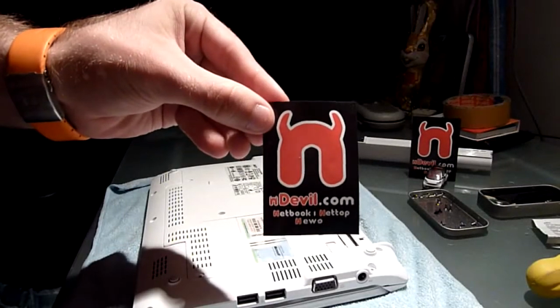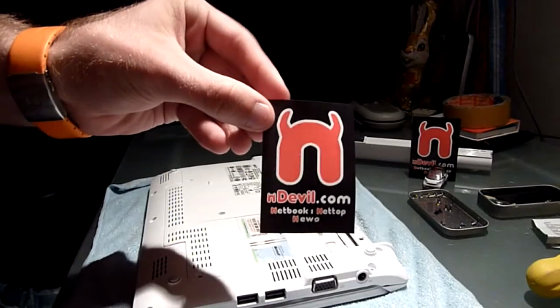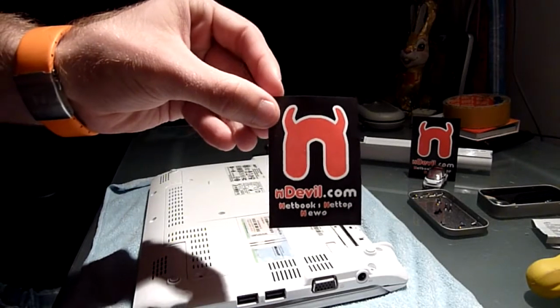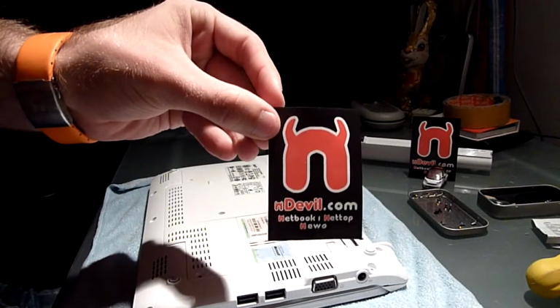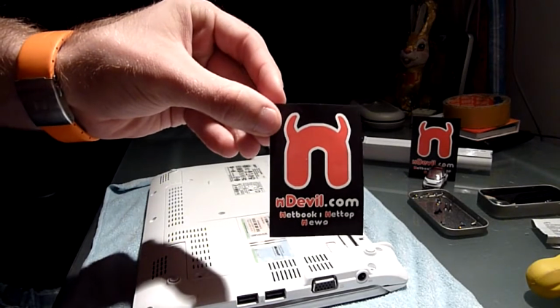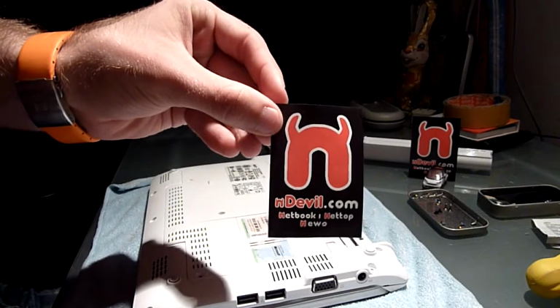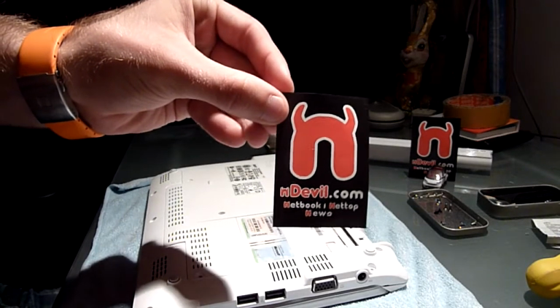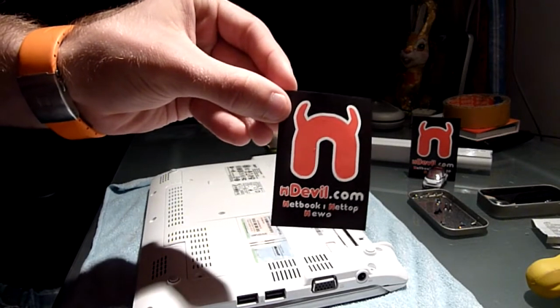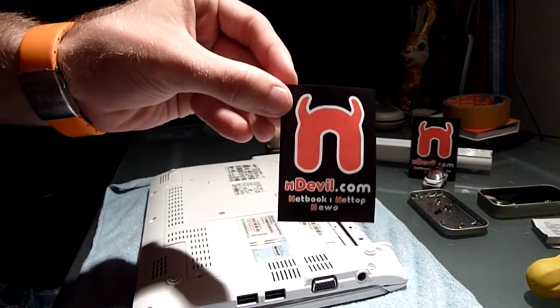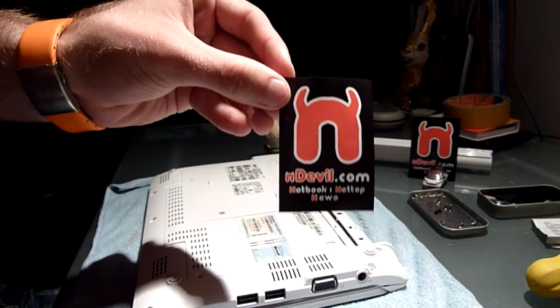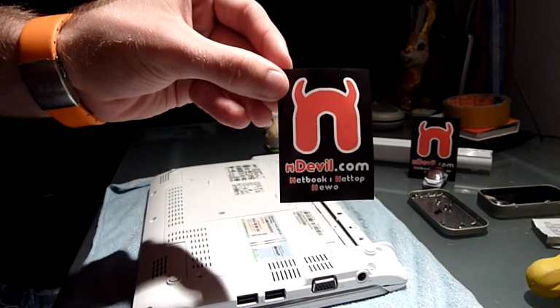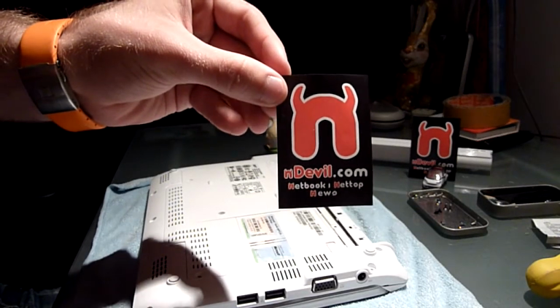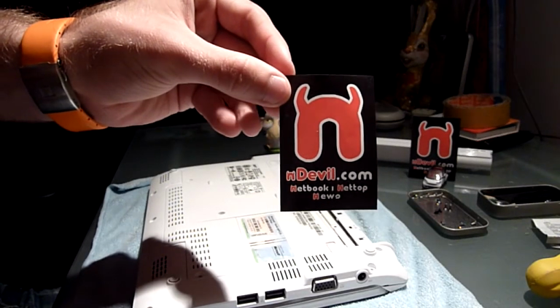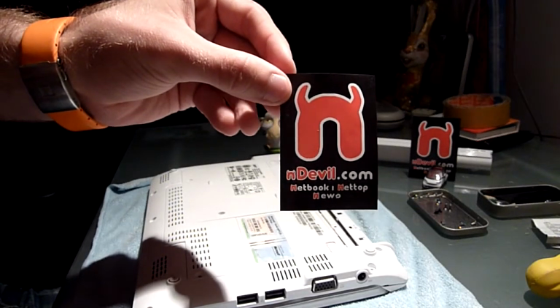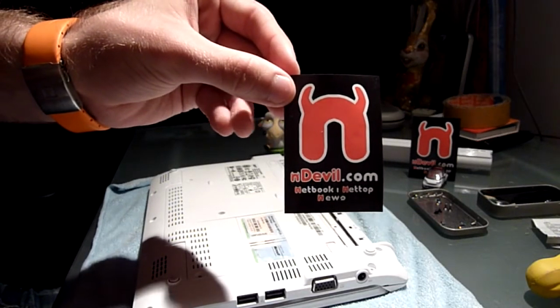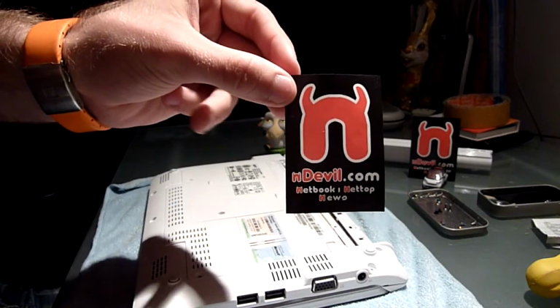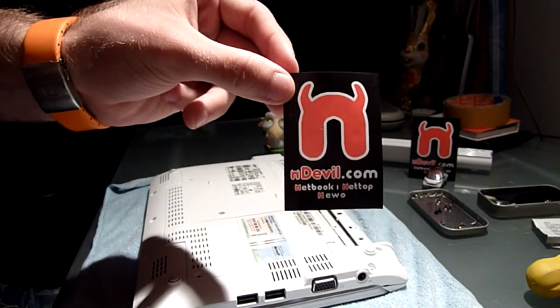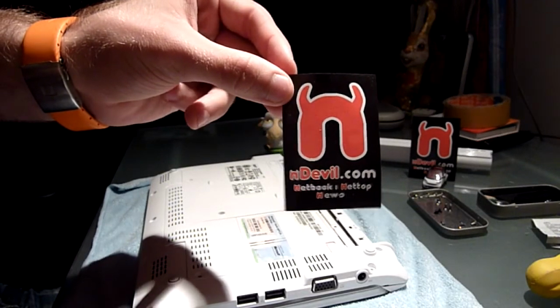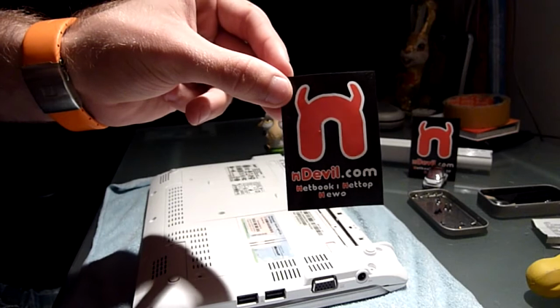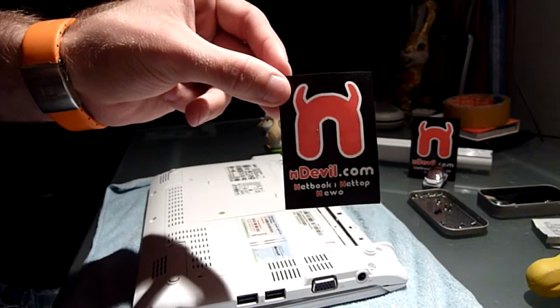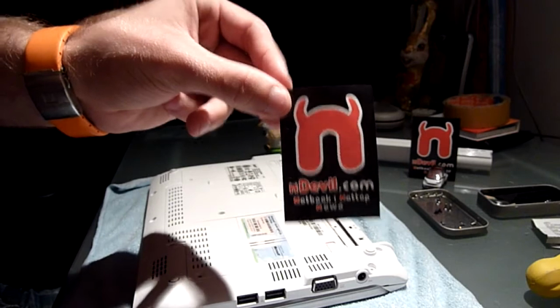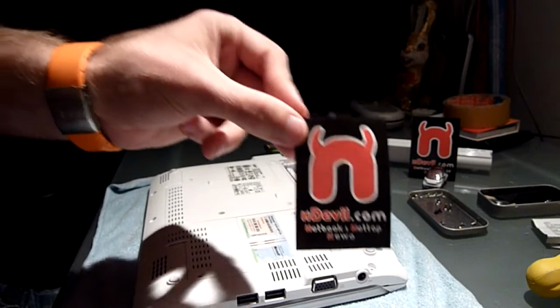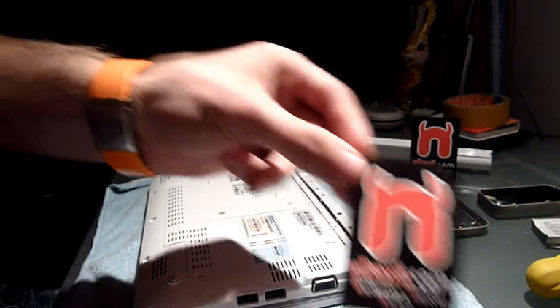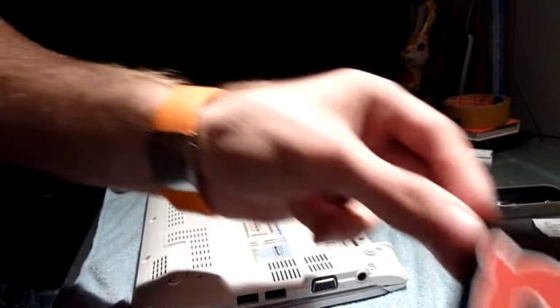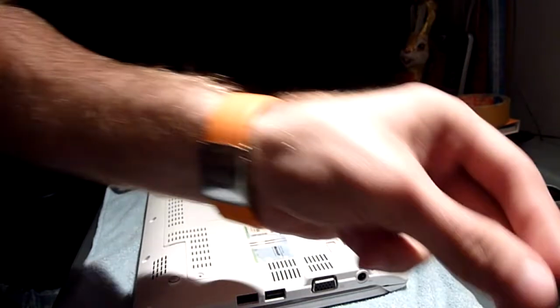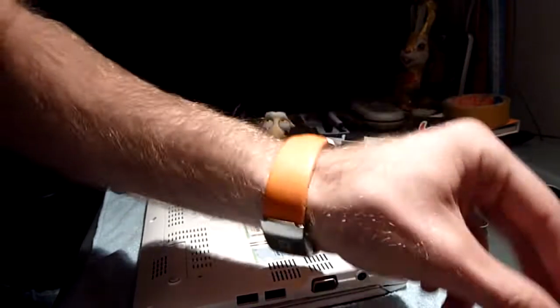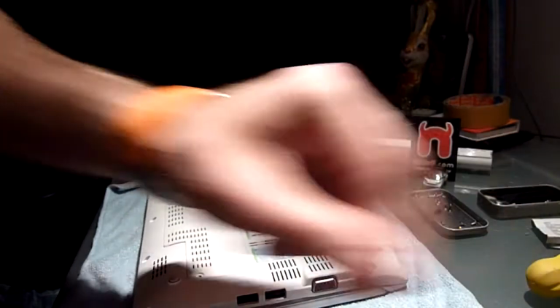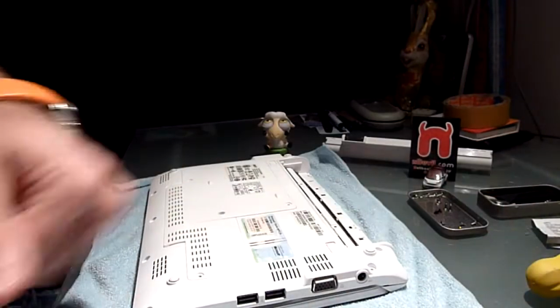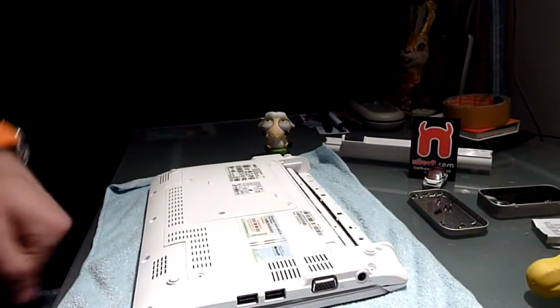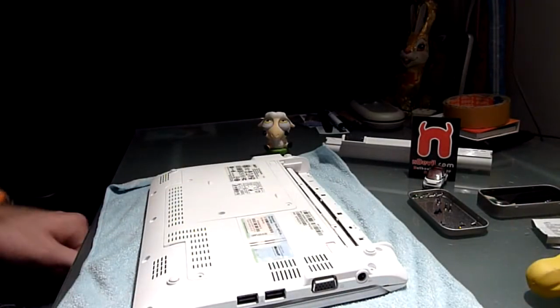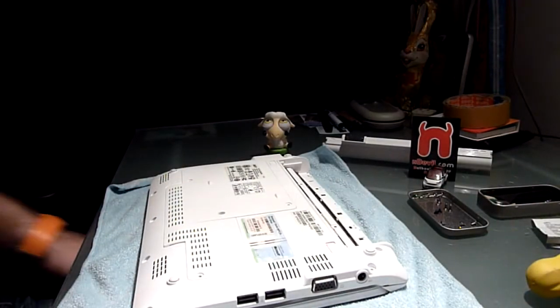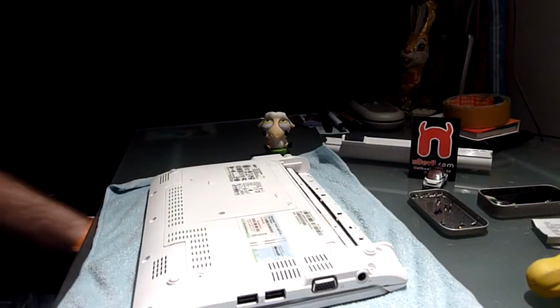You are watching Endevil TV with the Acer Aspire 1 532 taking apart.